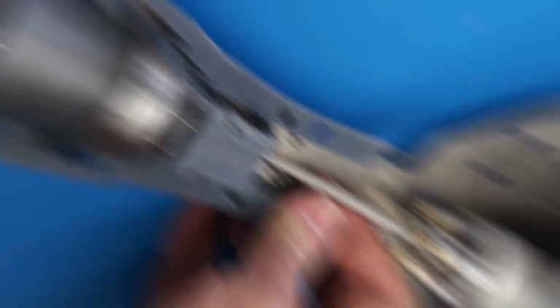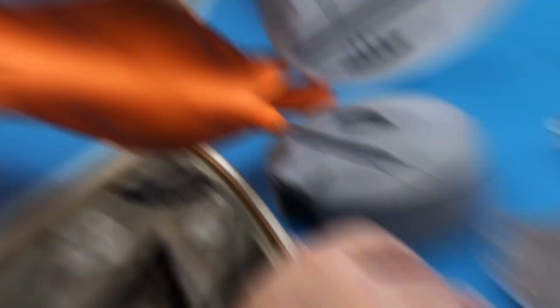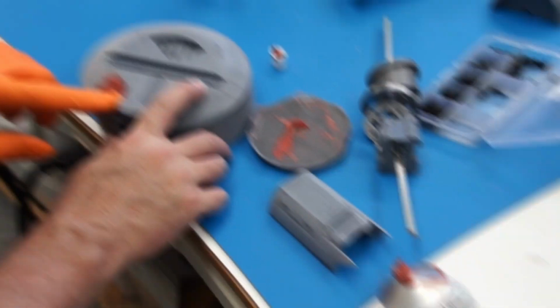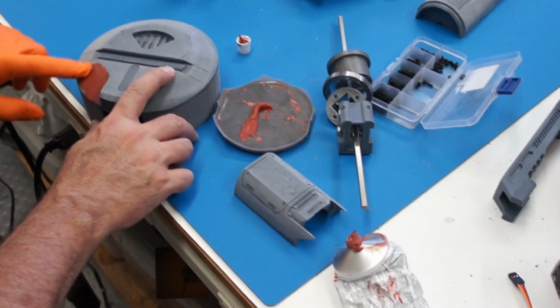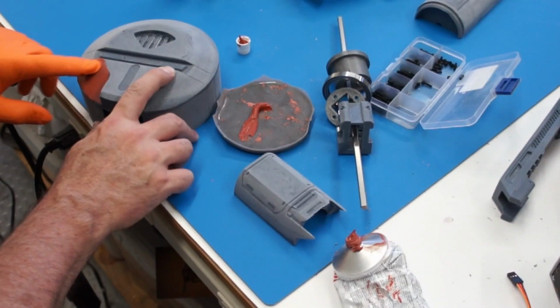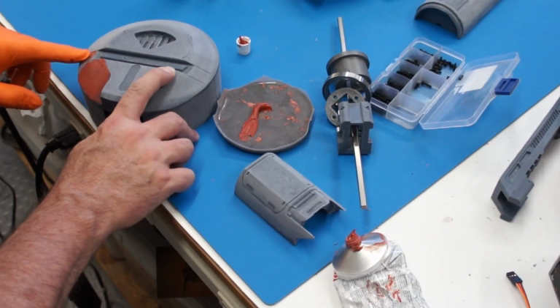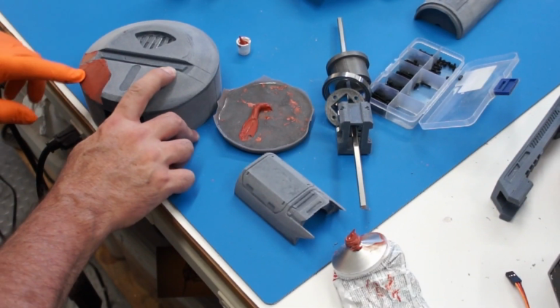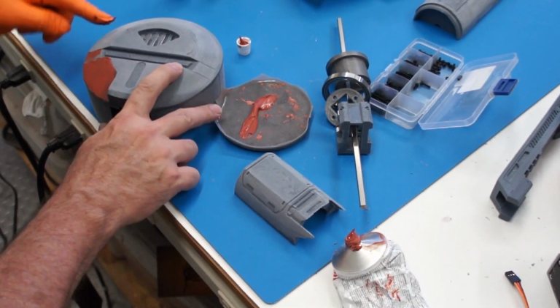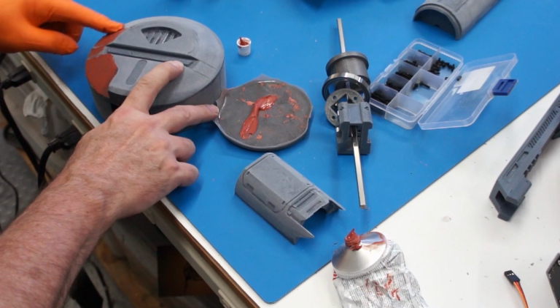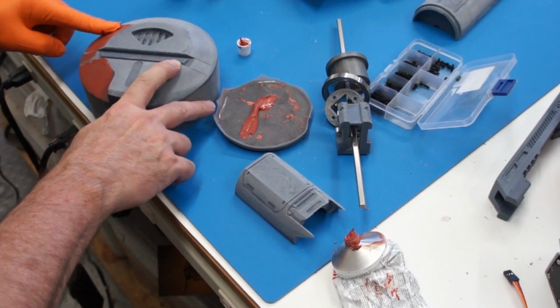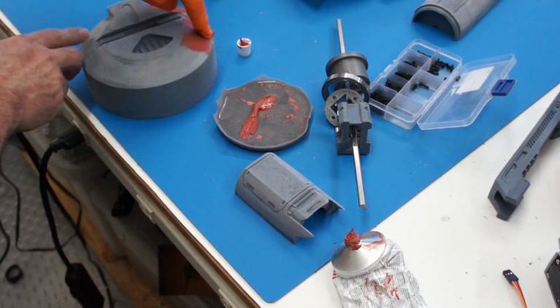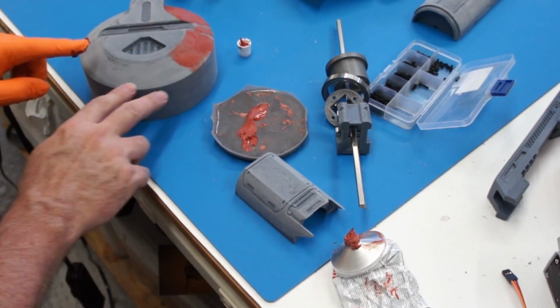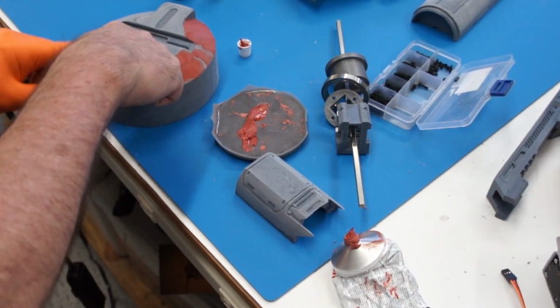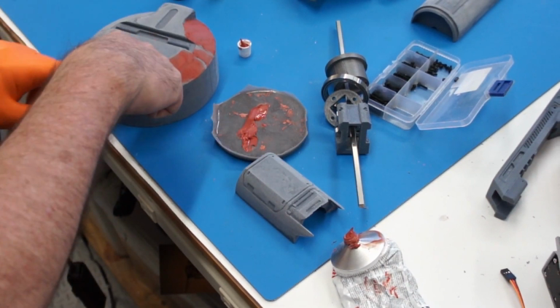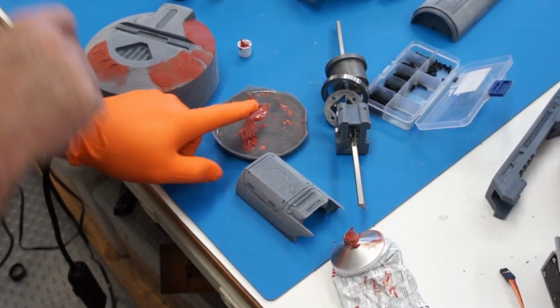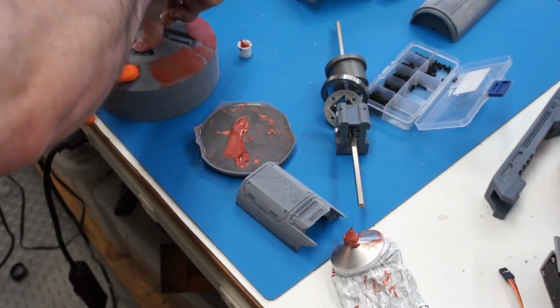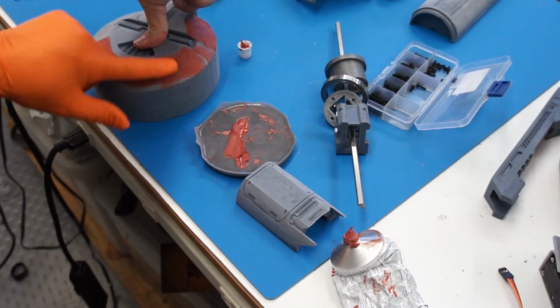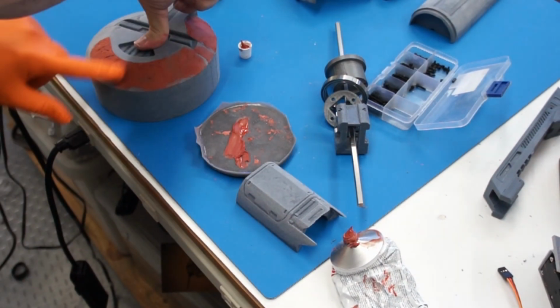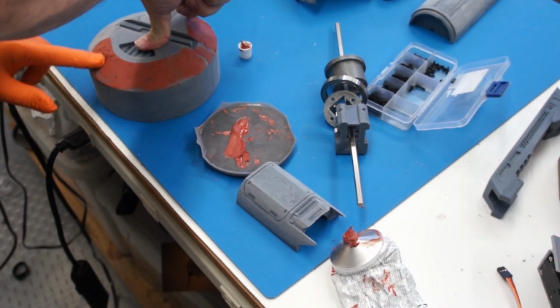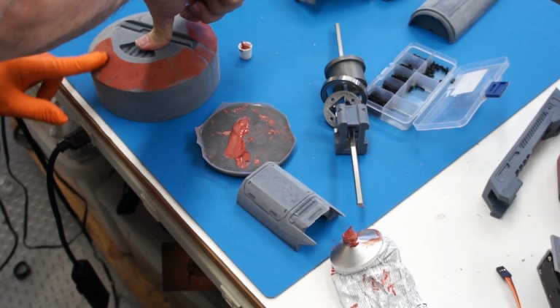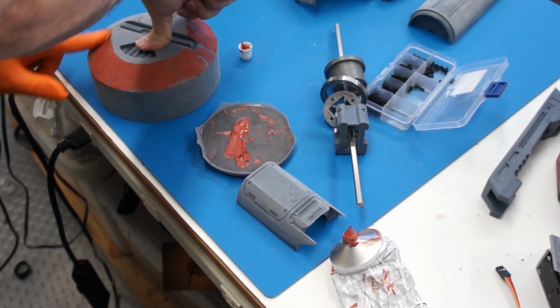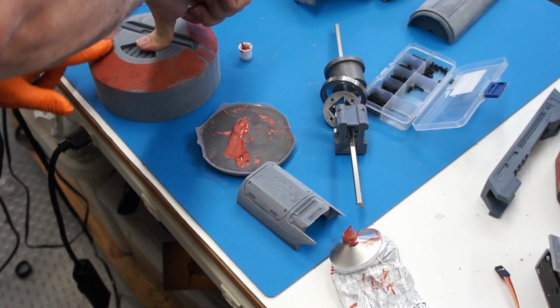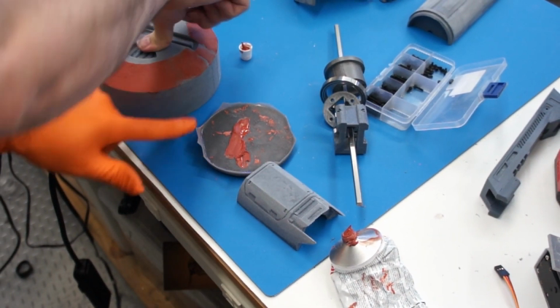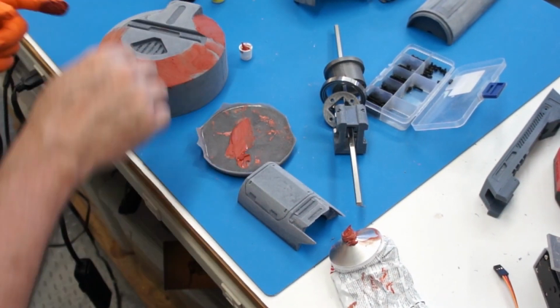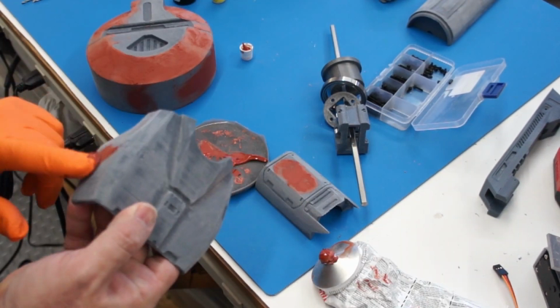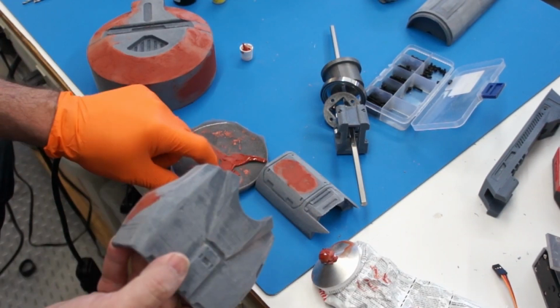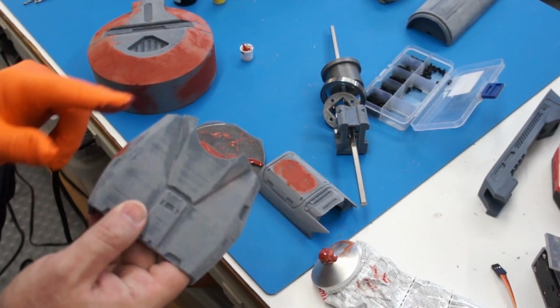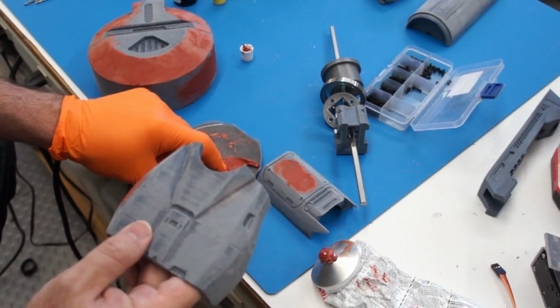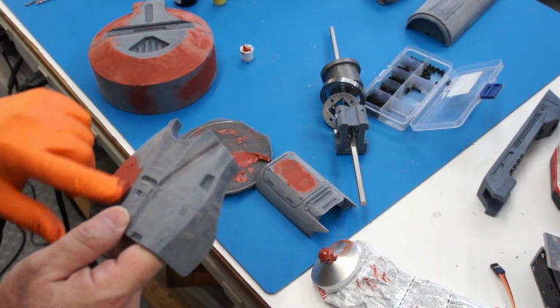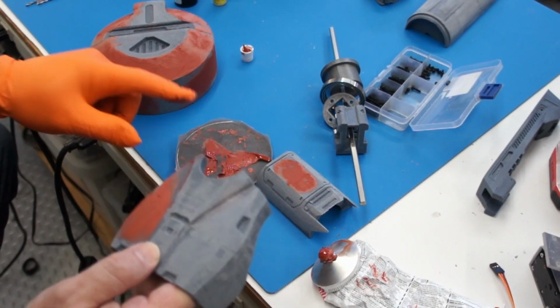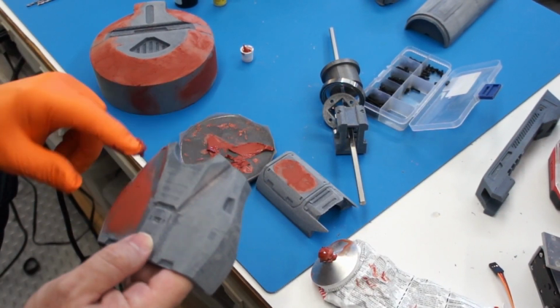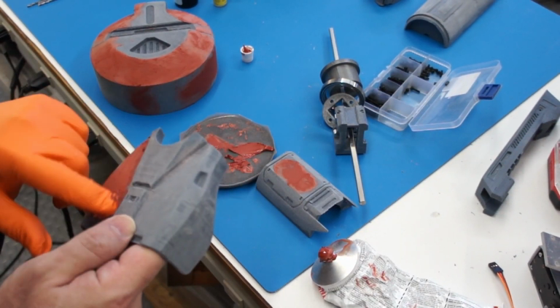Now it's time to finish off the 3D printed parts. You know the drill: filling, sanding, painting.